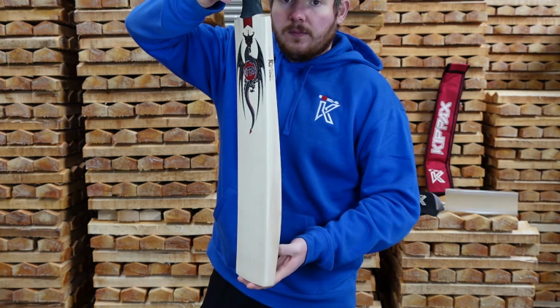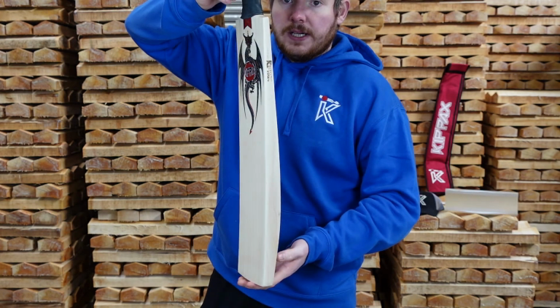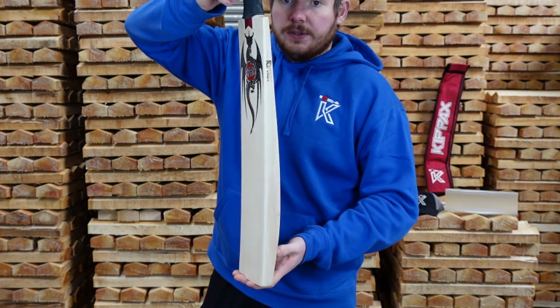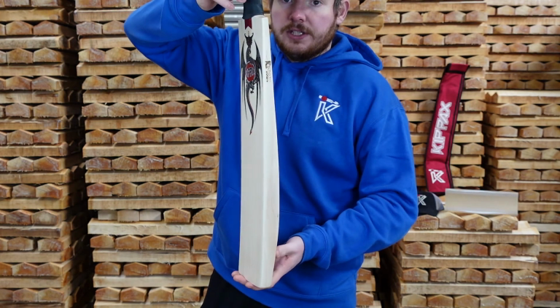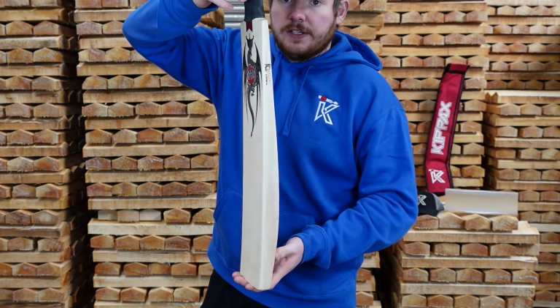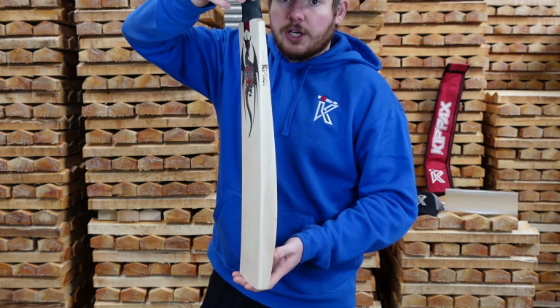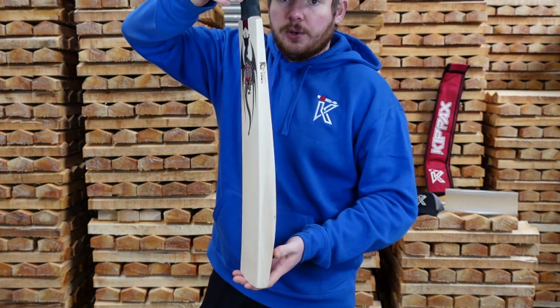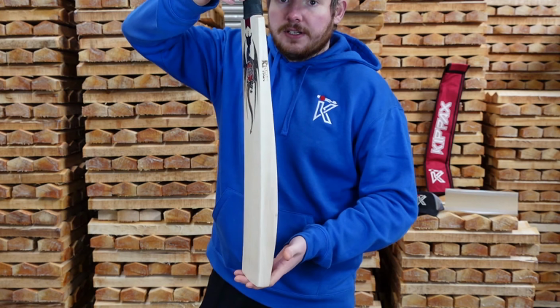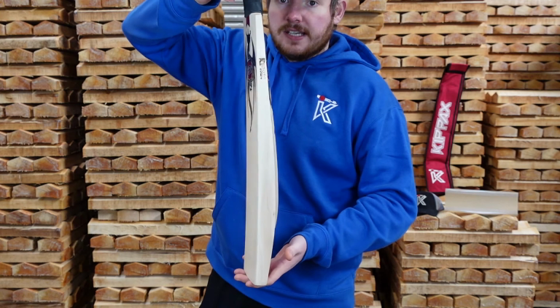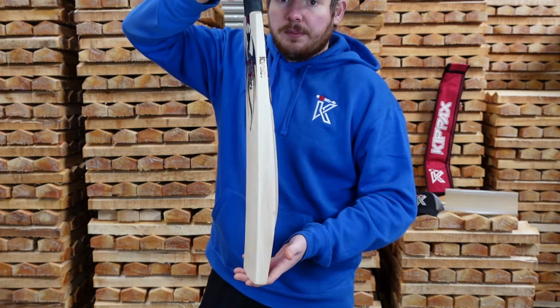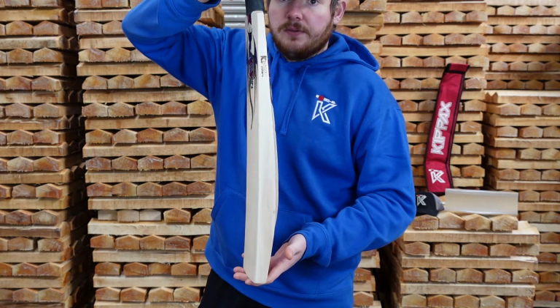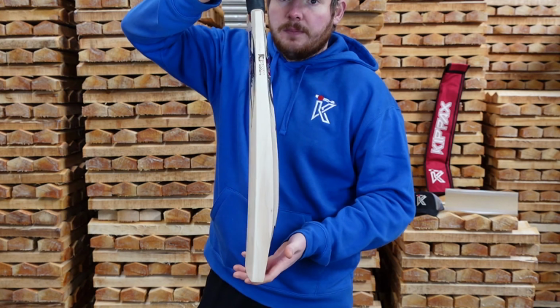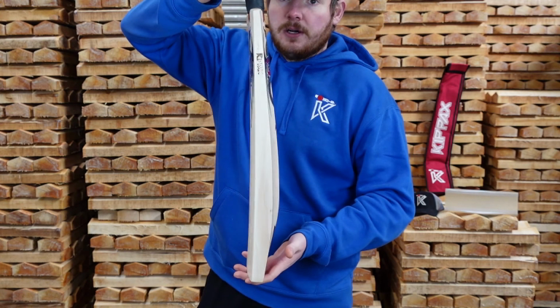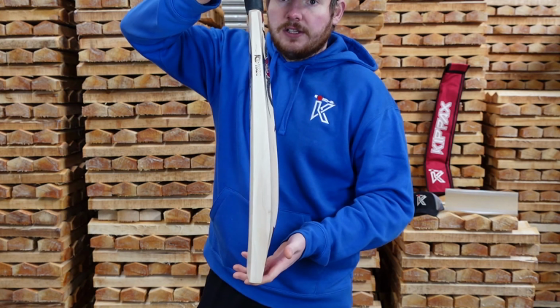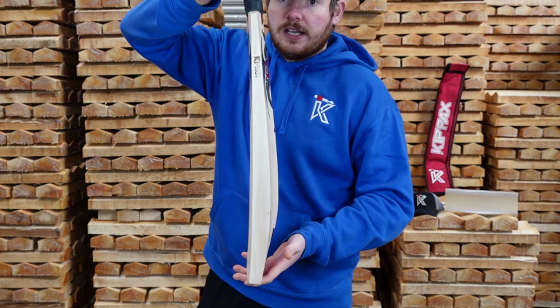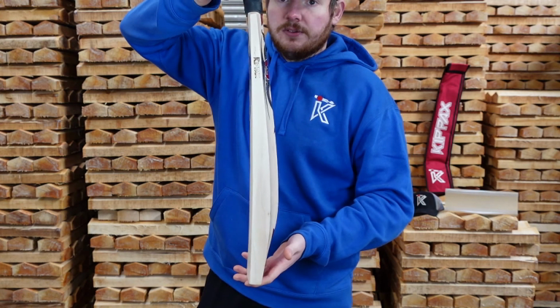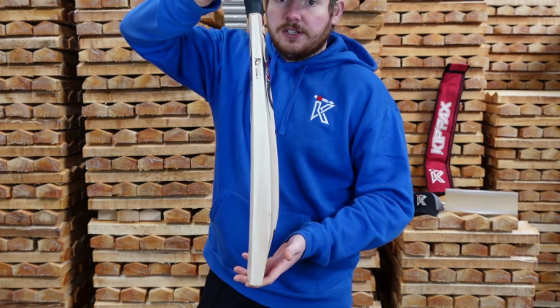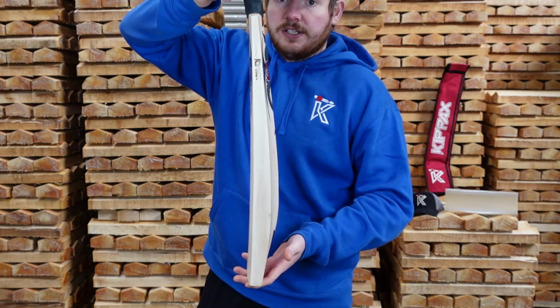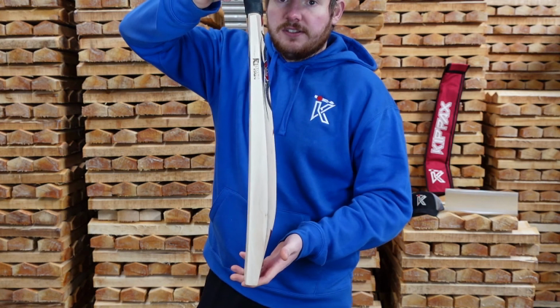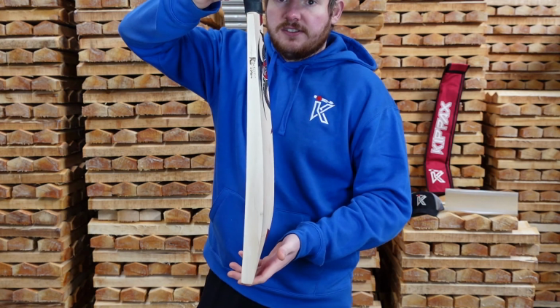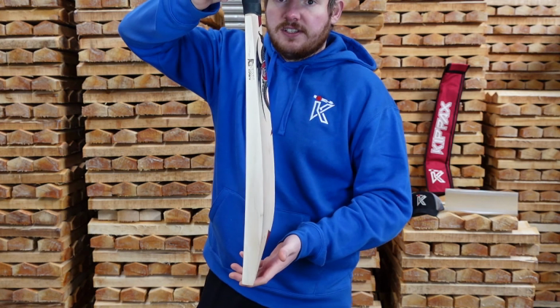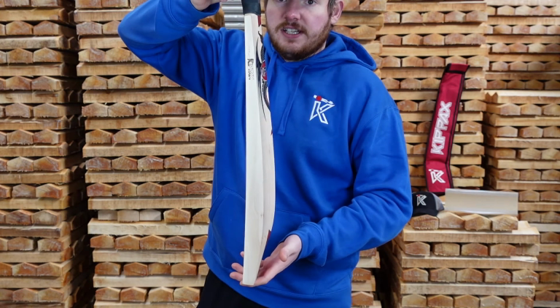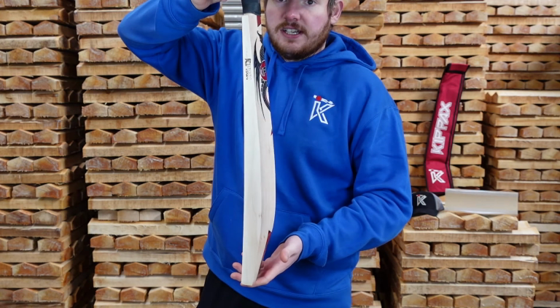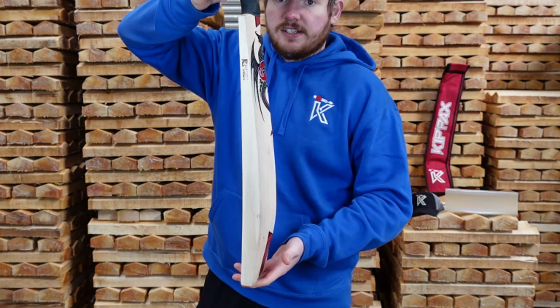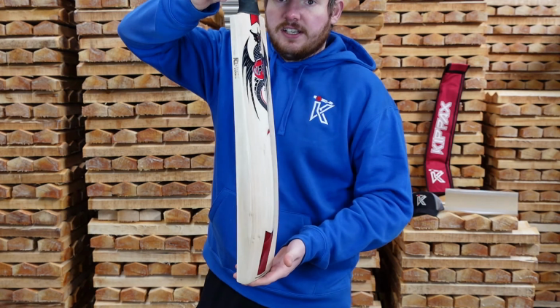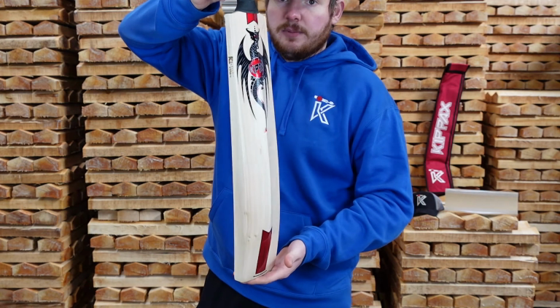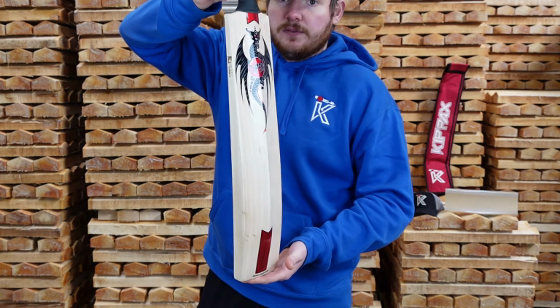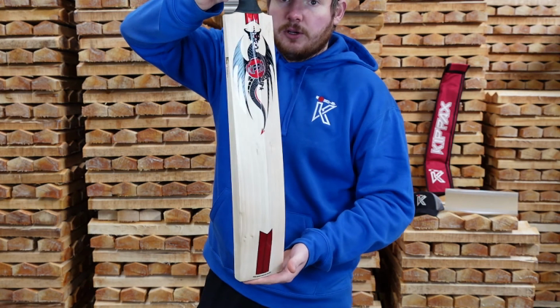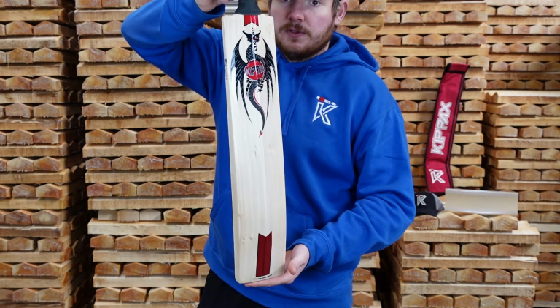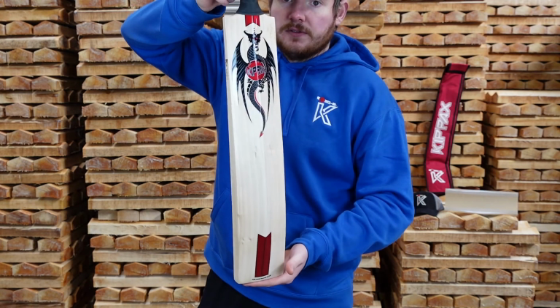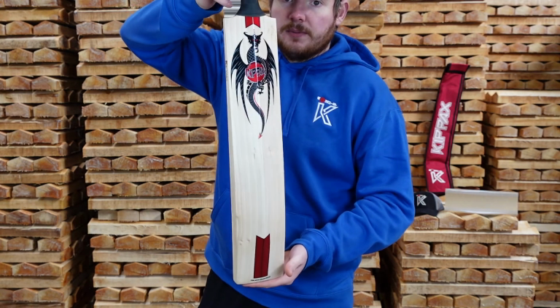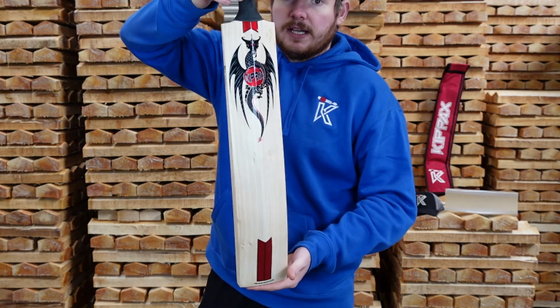I will give it a quick tap with a ball now so you can see and hear the performance of the bat.